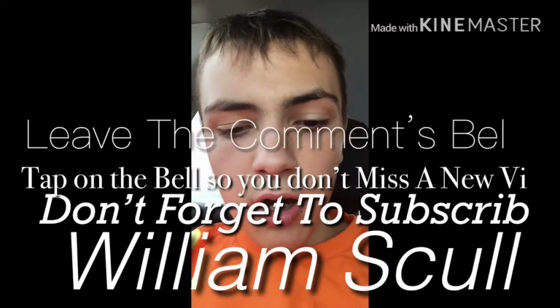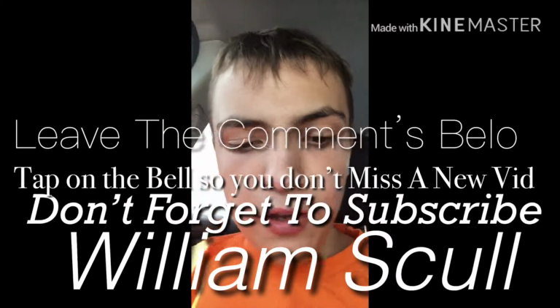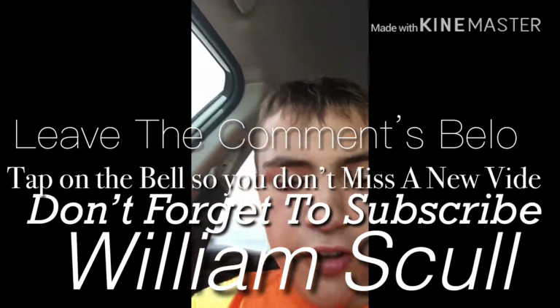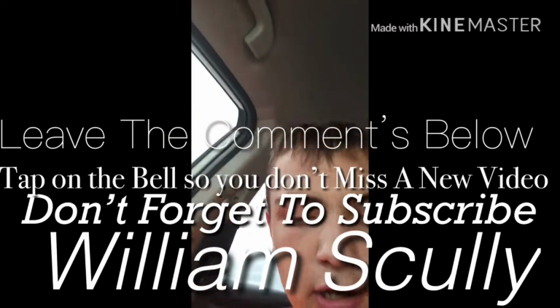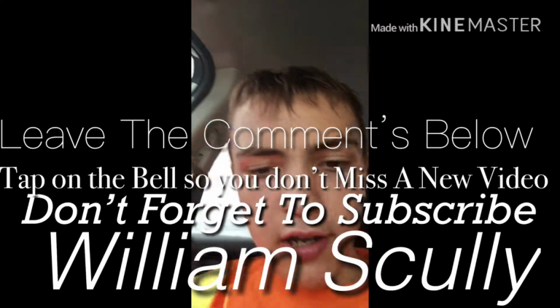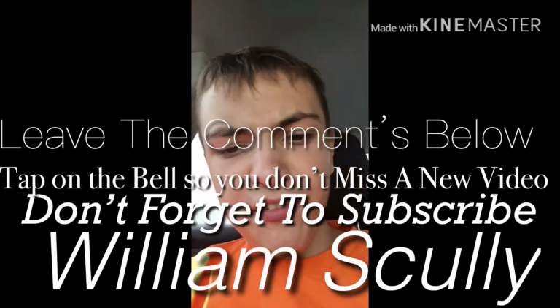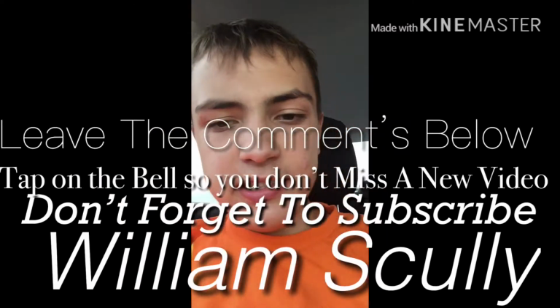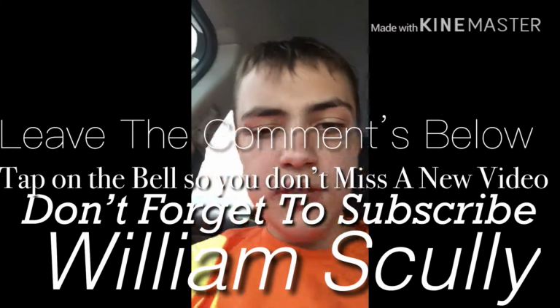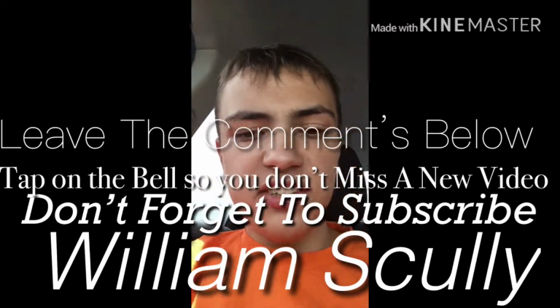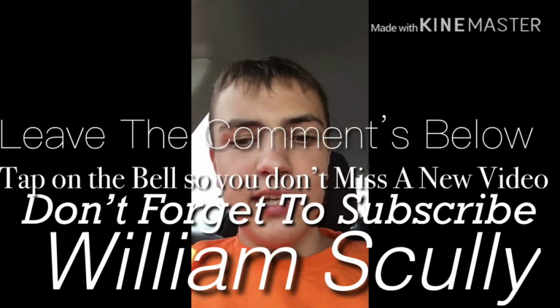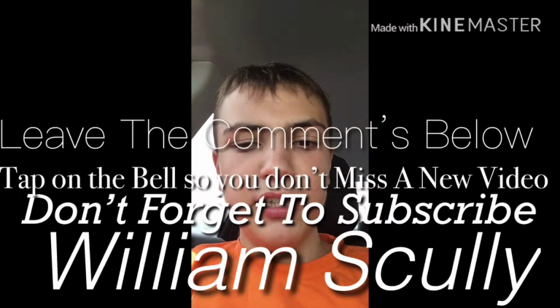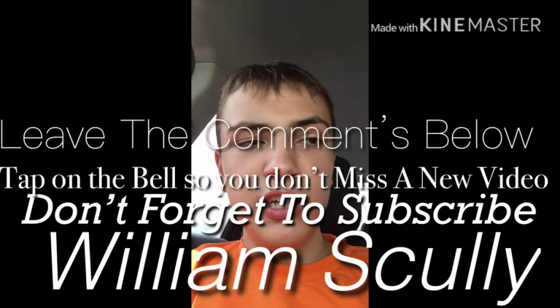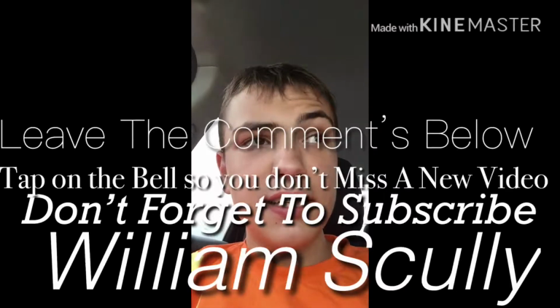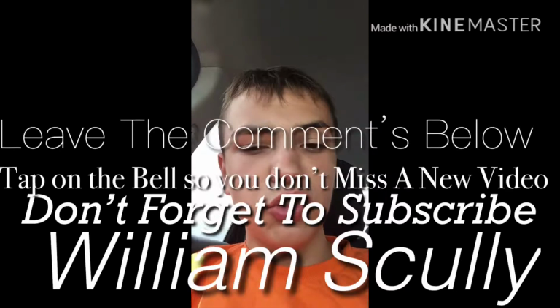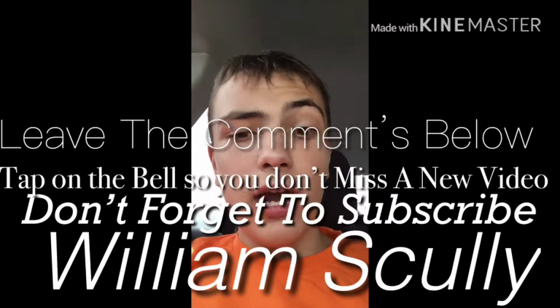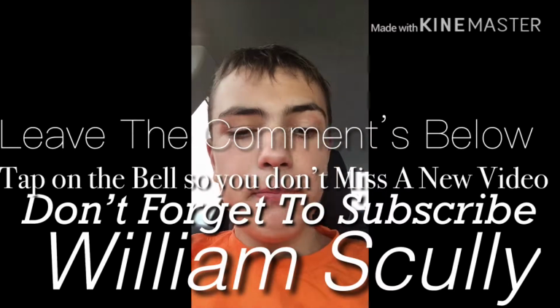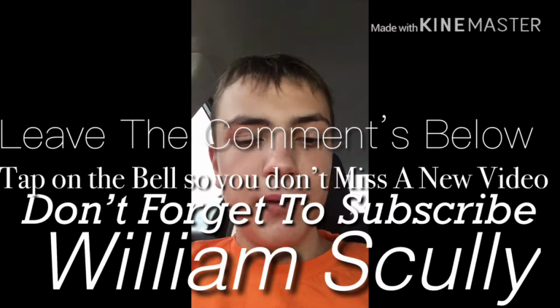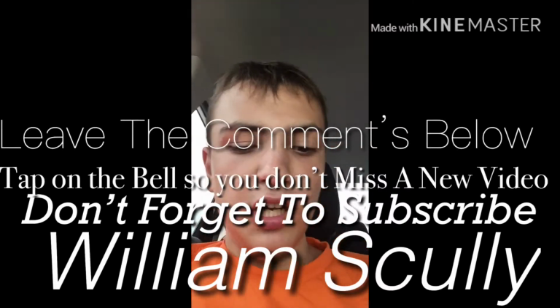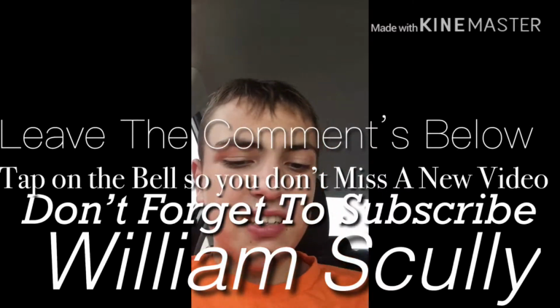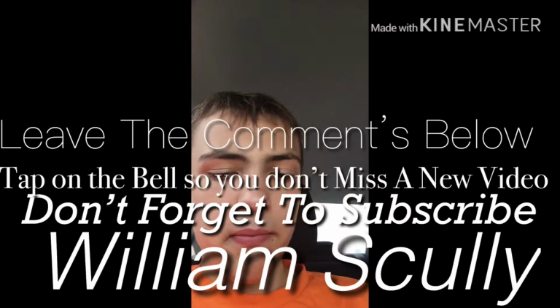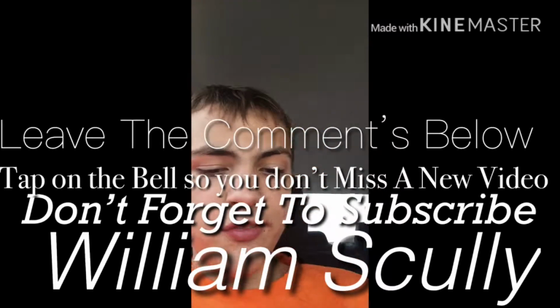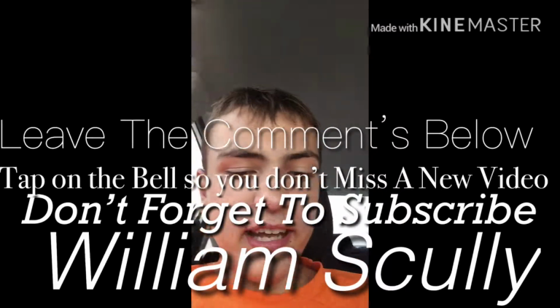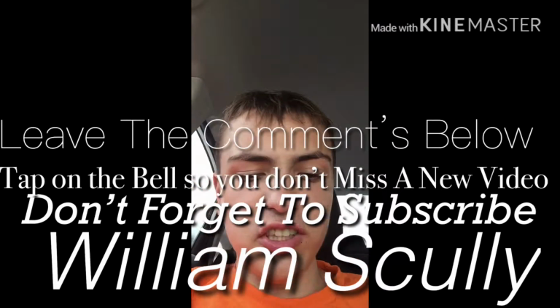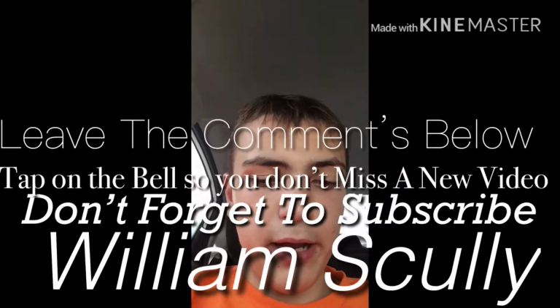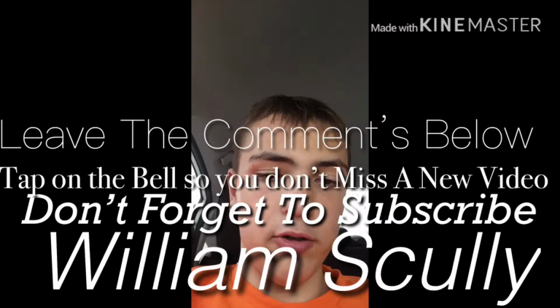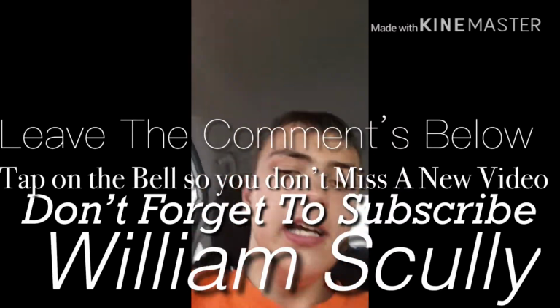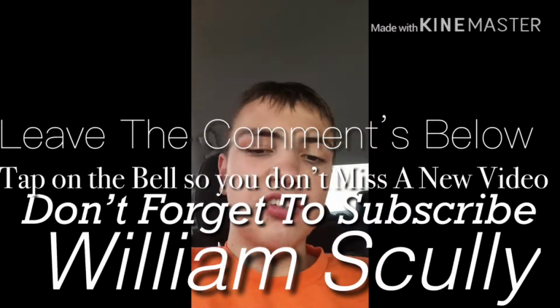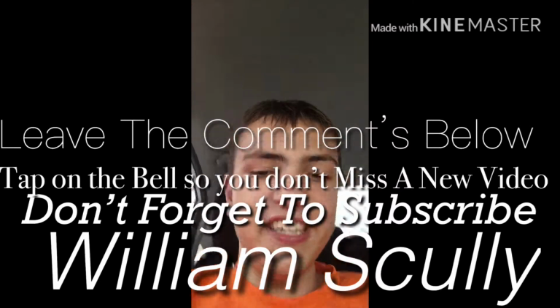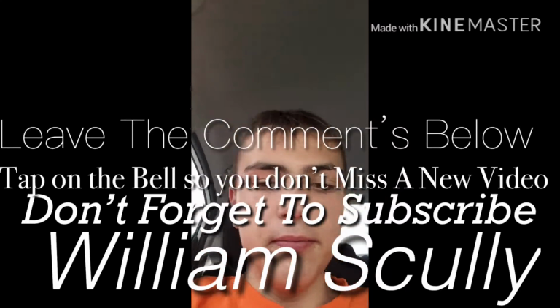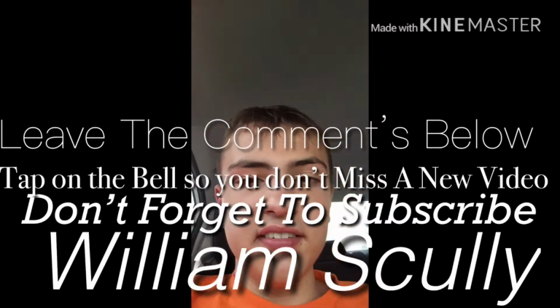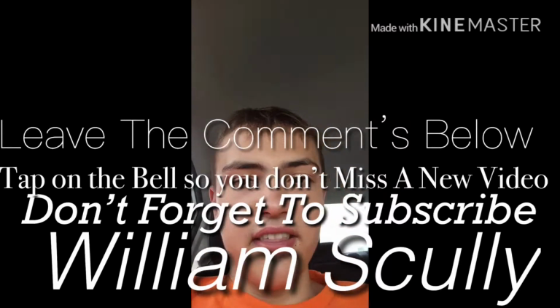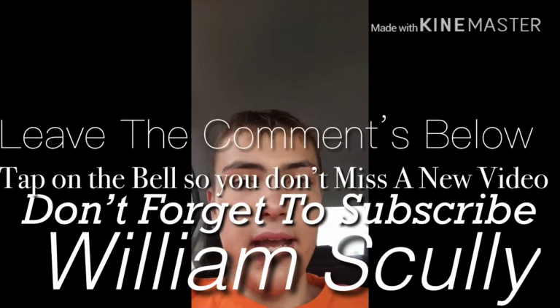If you are new on this channel, make sure you hit the subscribe button and turn on my notification bell so you don't miss a thing.